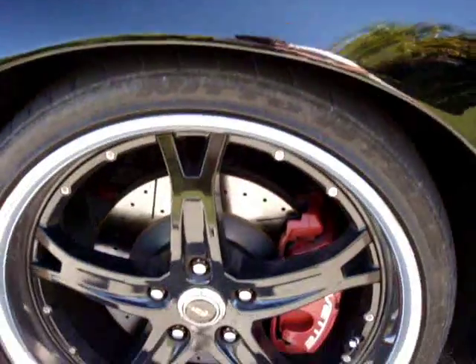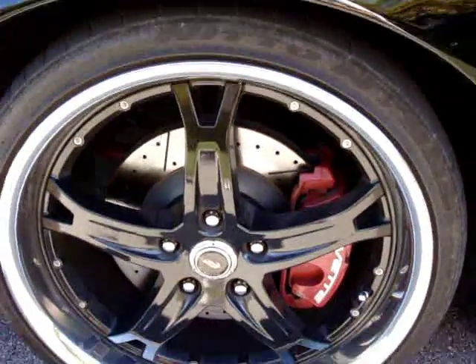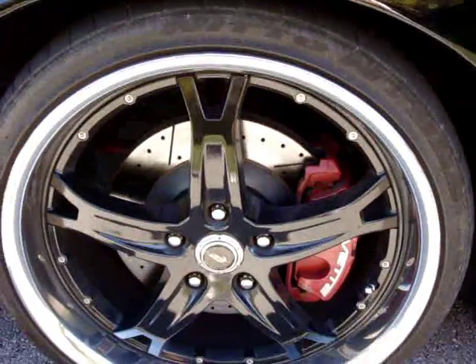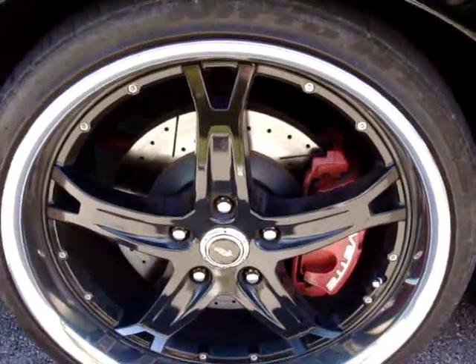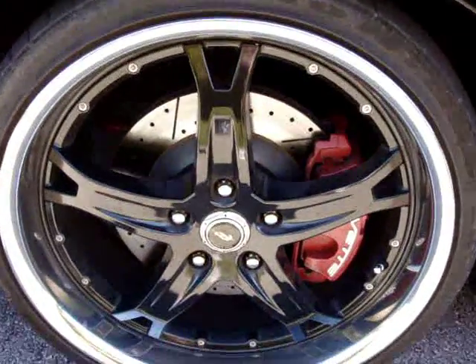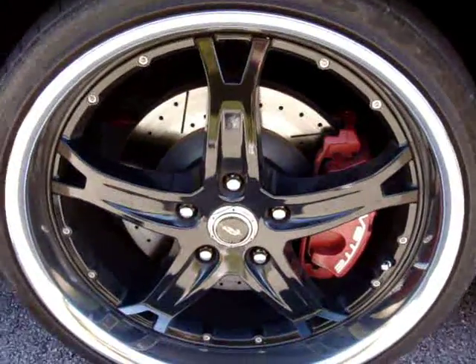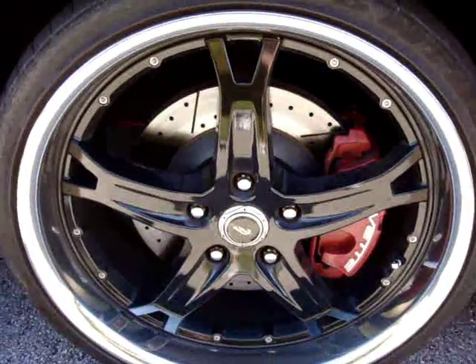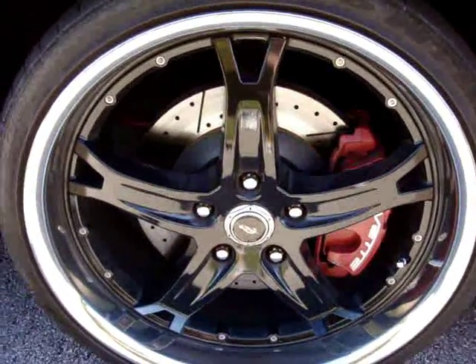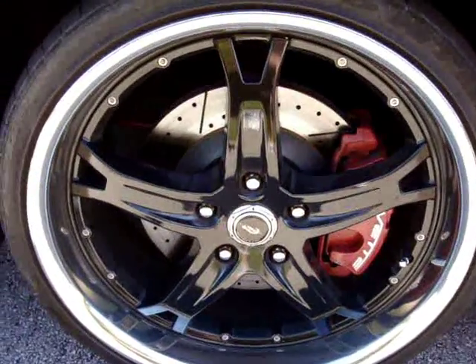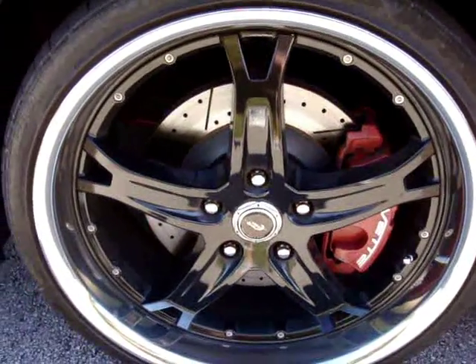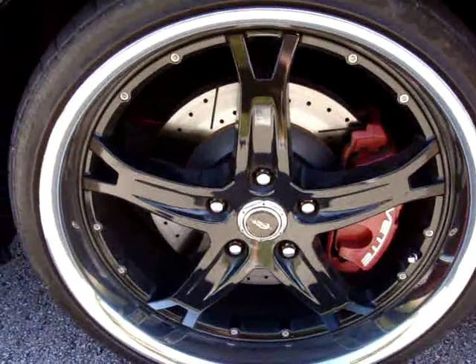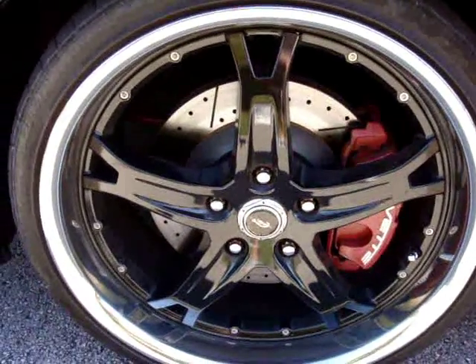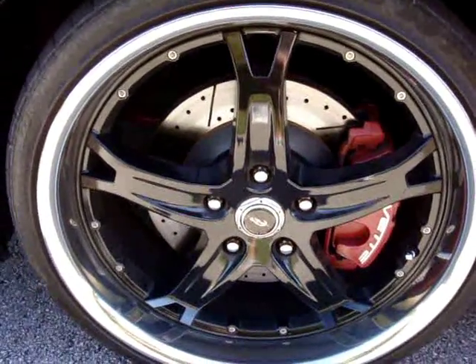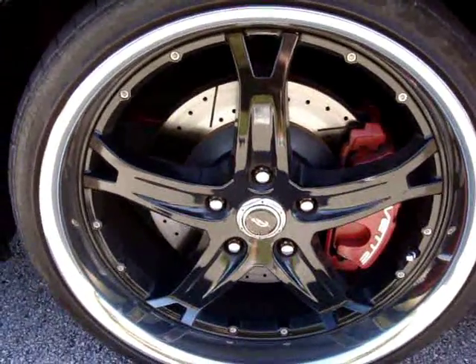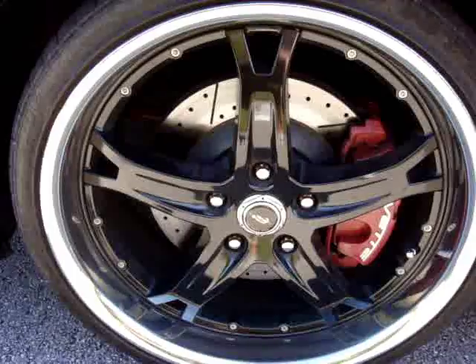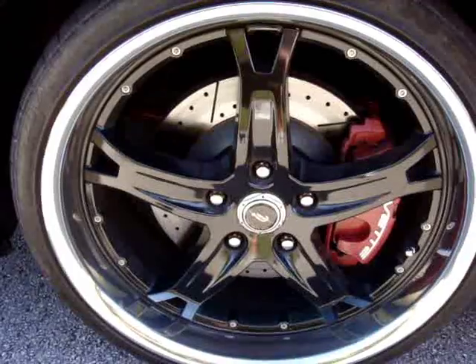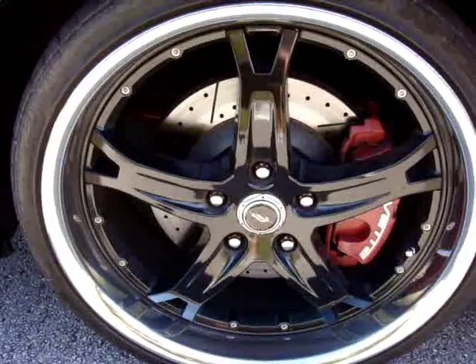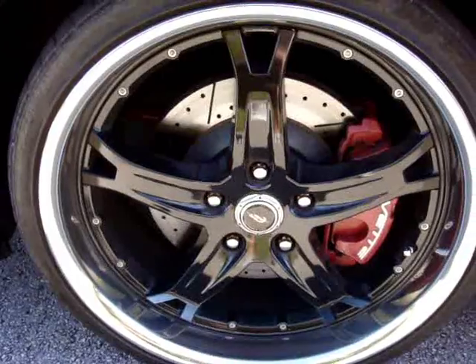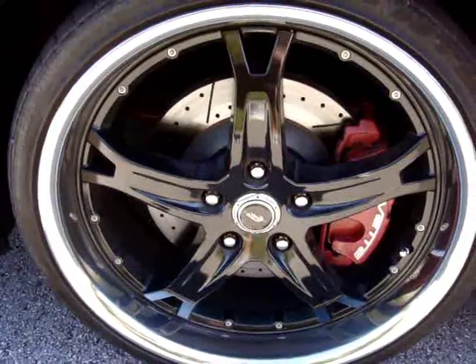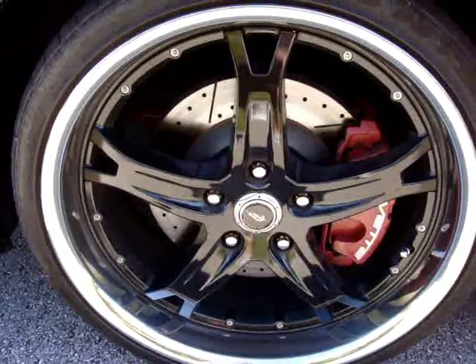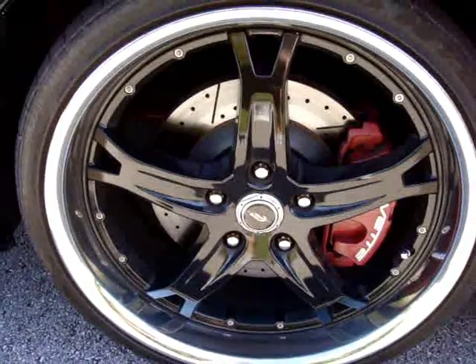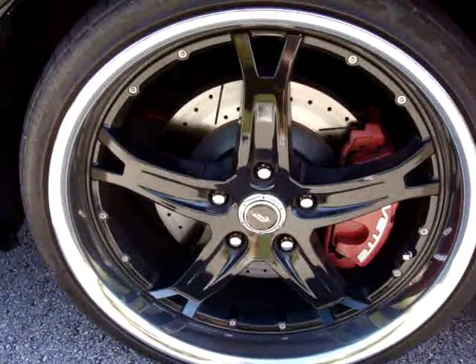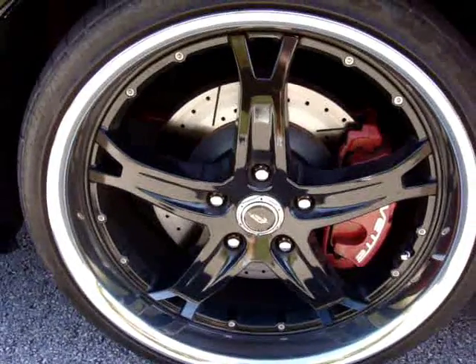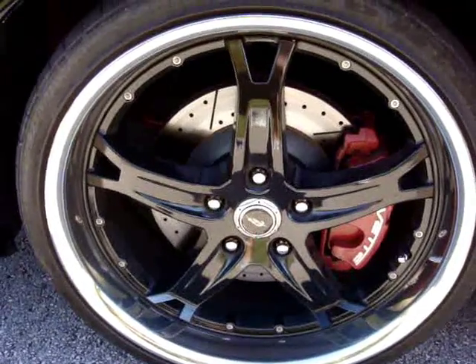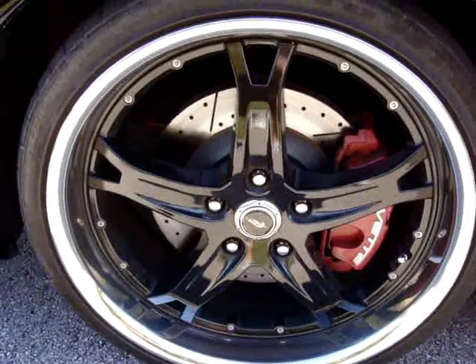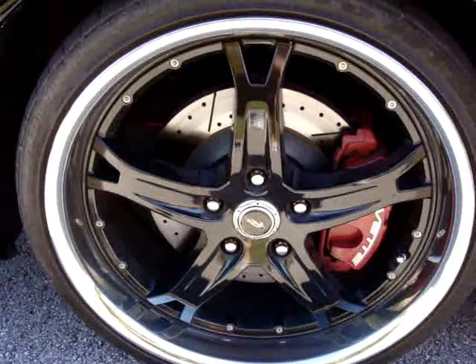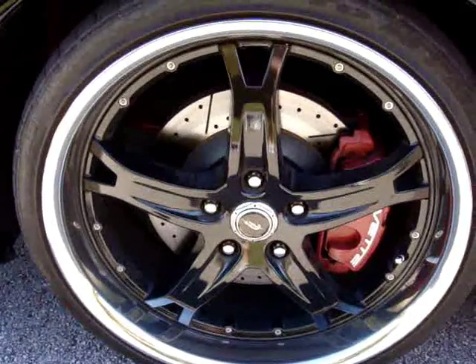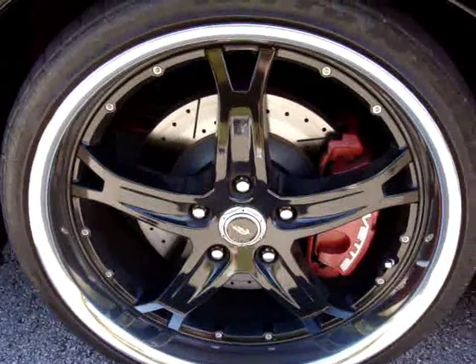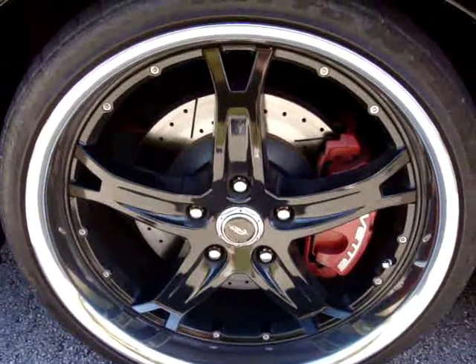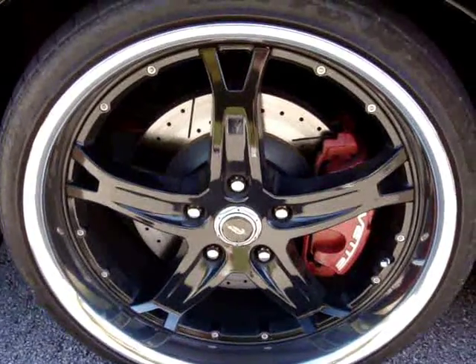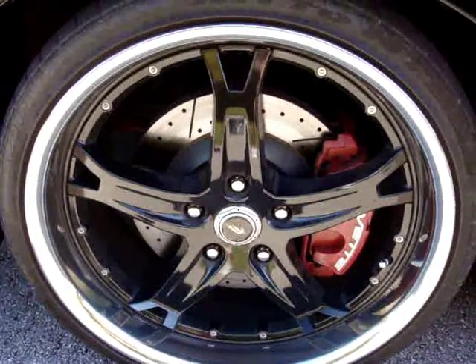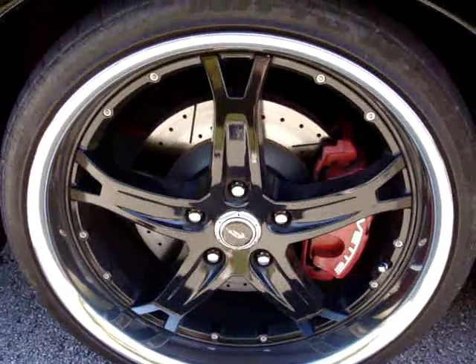Front drilled rotors with Corvette calipers on the bad ass 20 inch wheels.